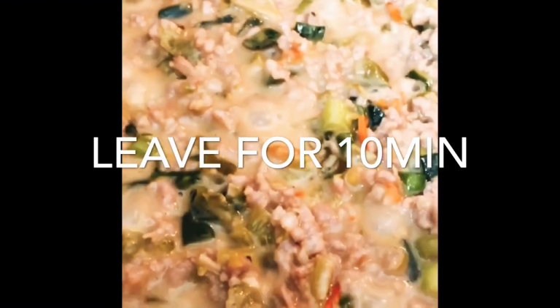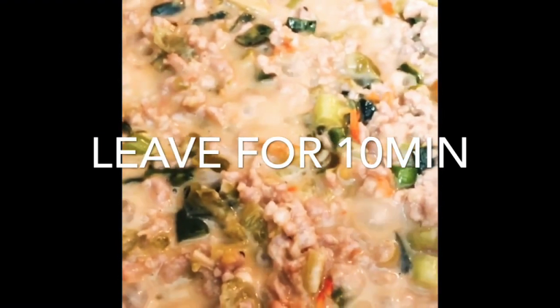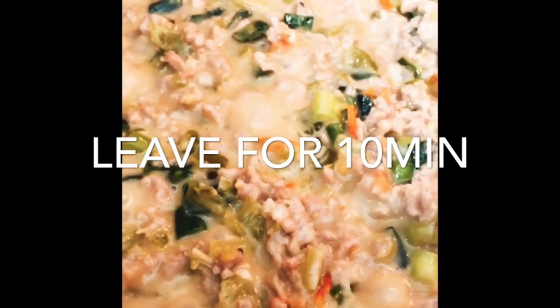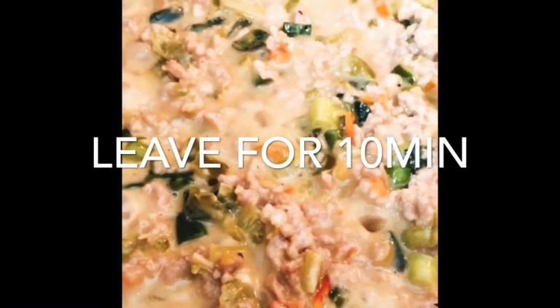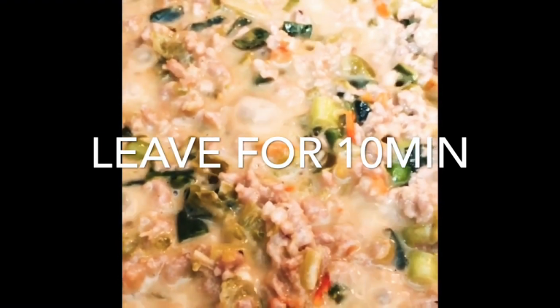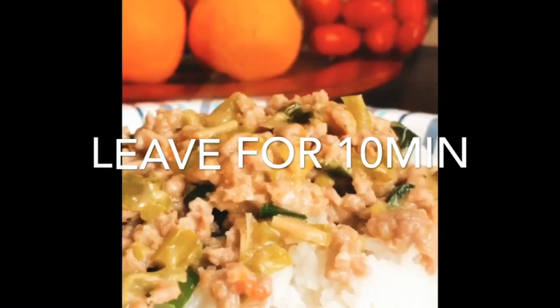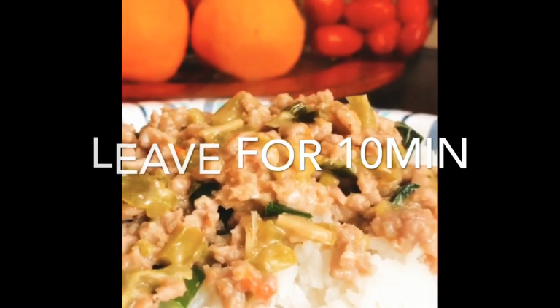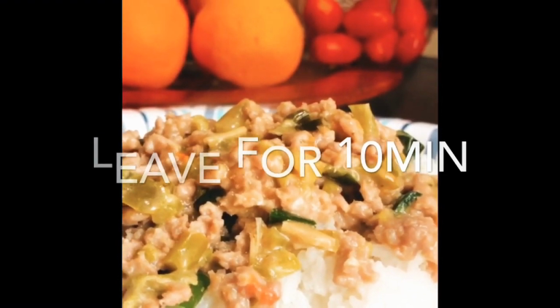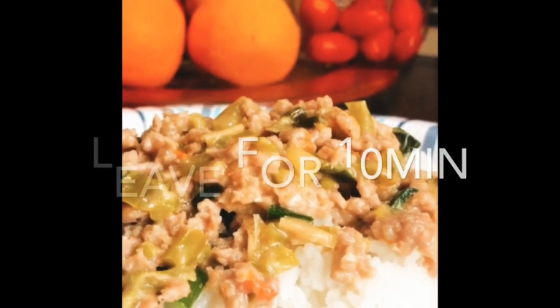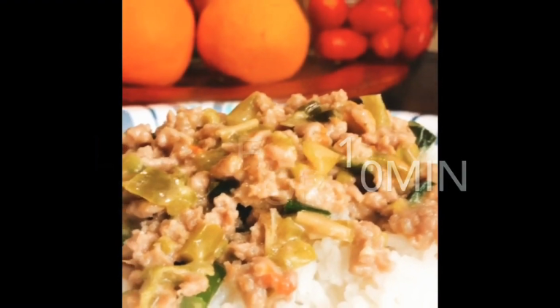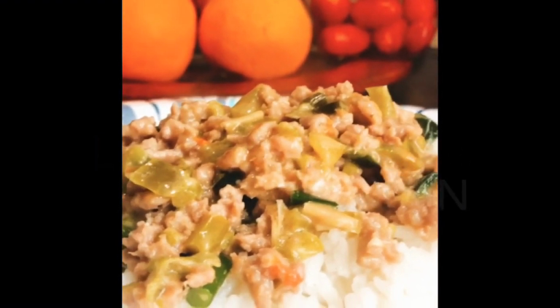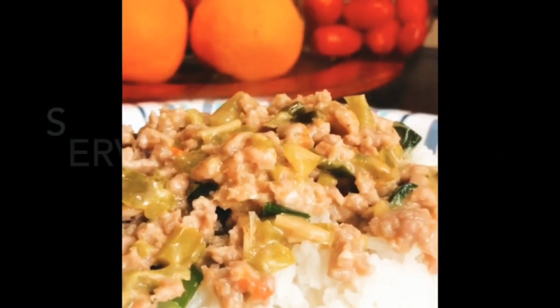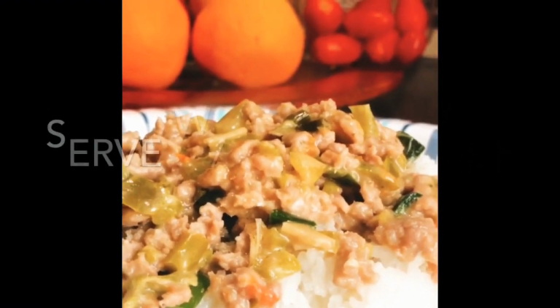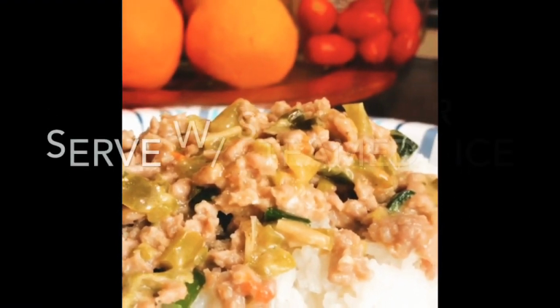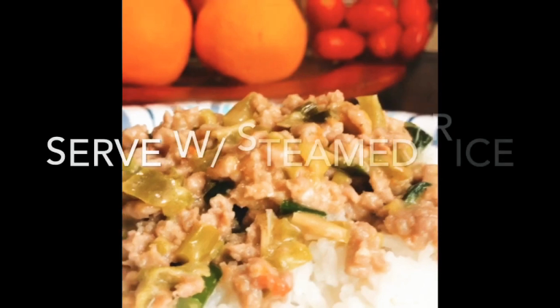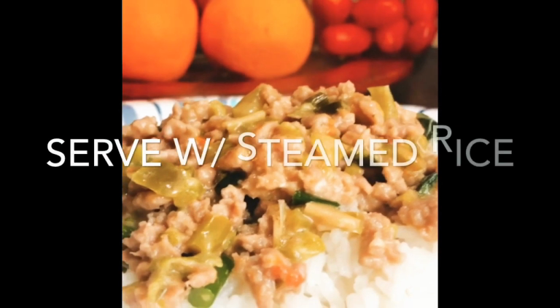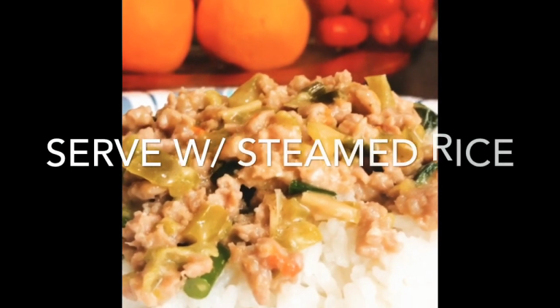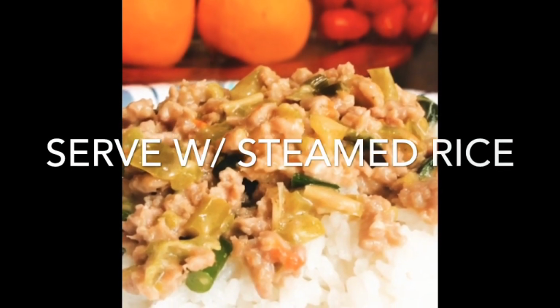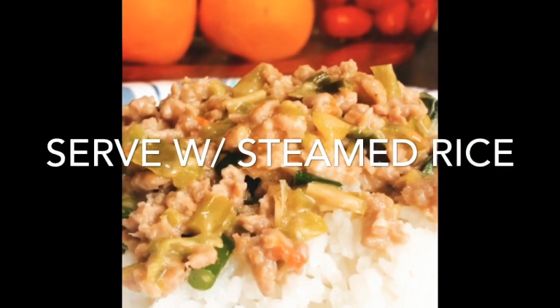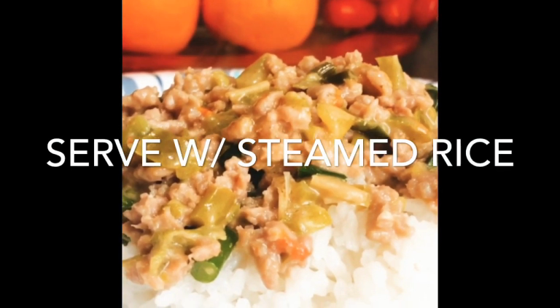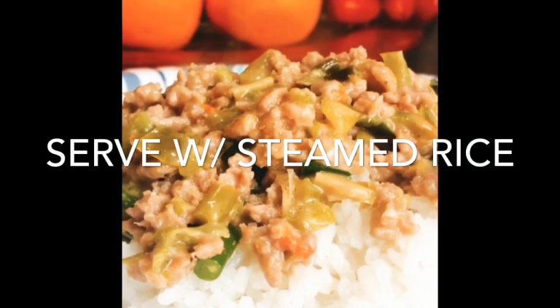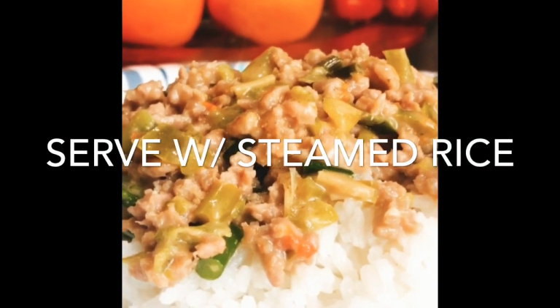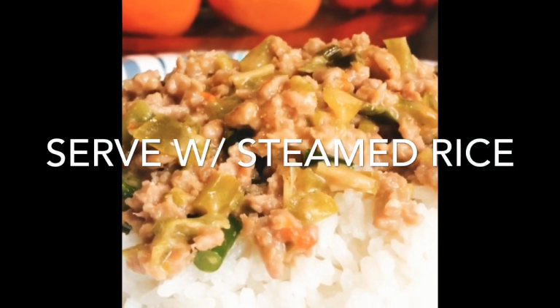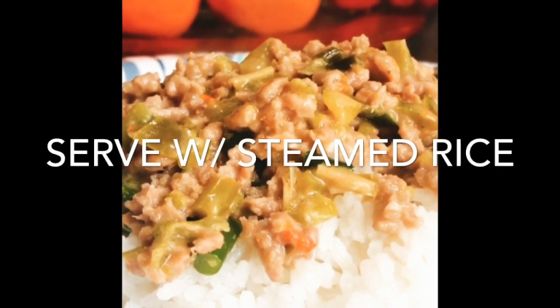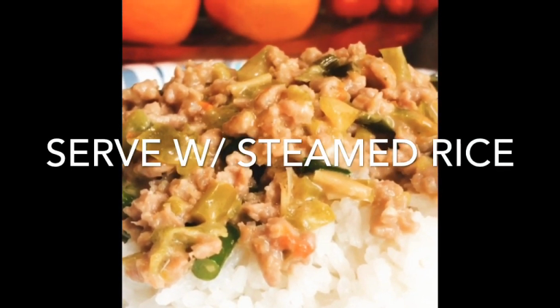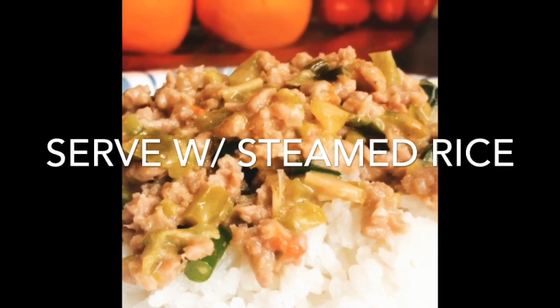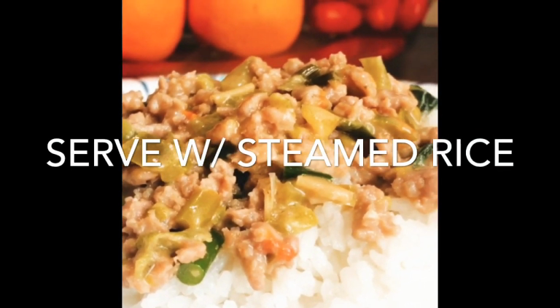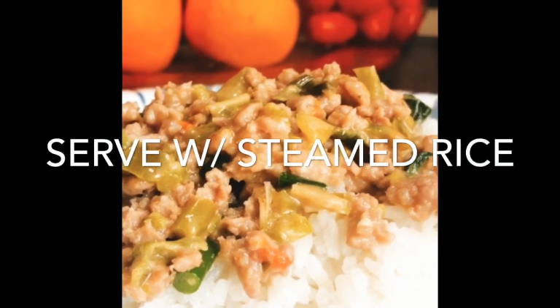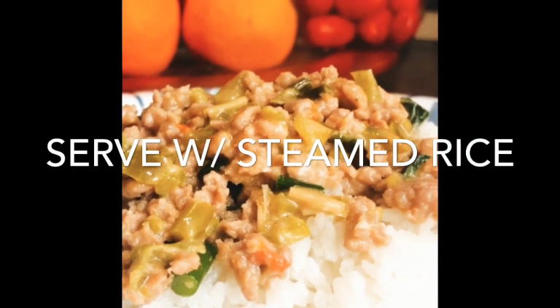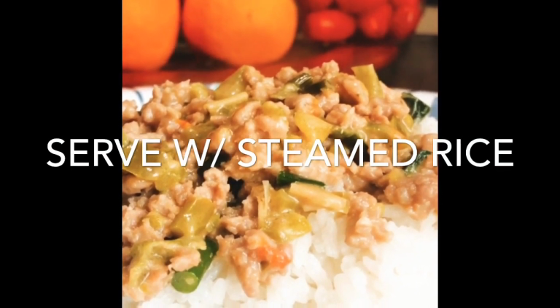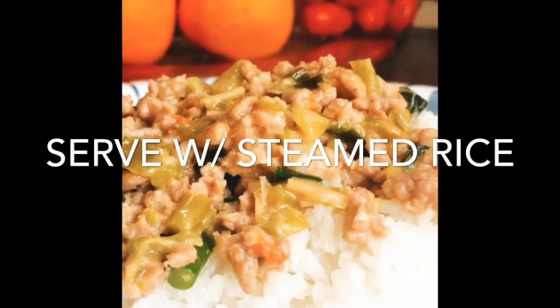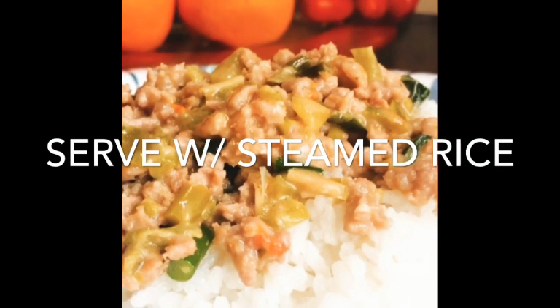After 10 minutes, the Bikol Express is ready to serve. You can serve it with steamed rice.